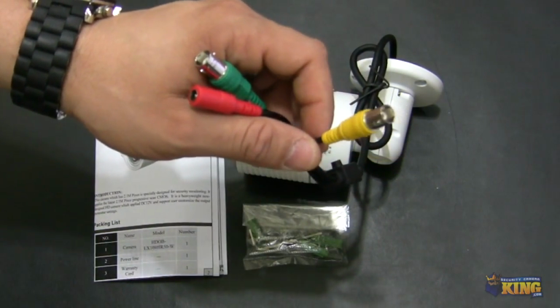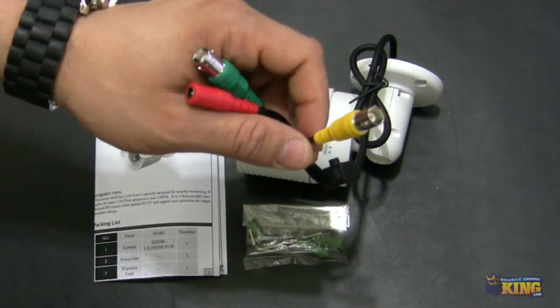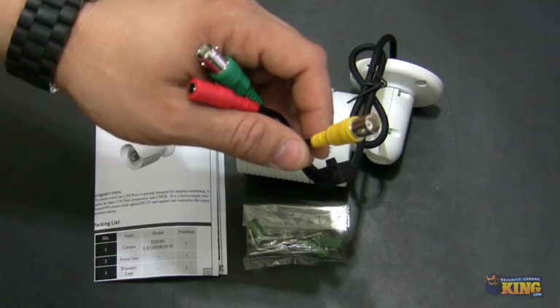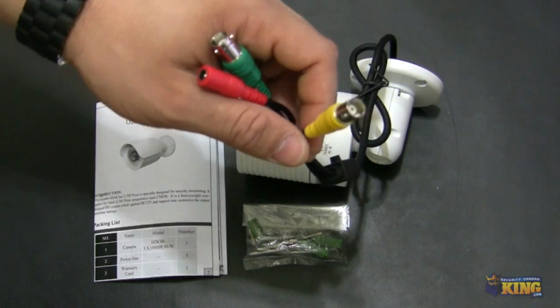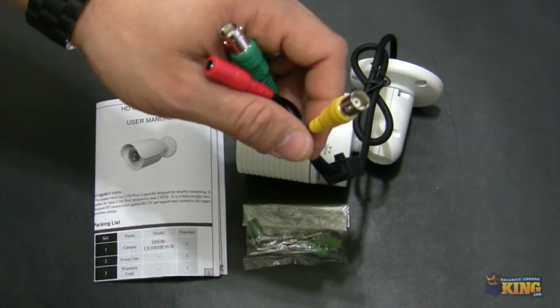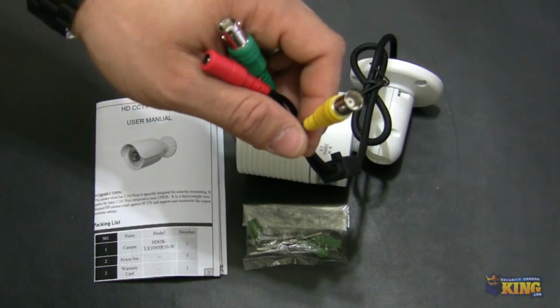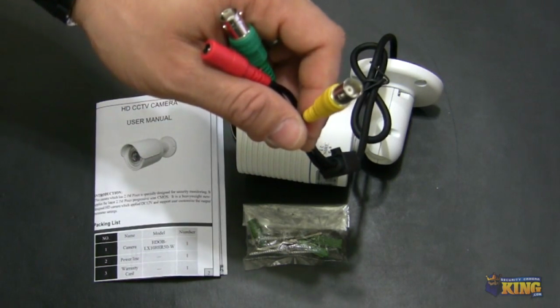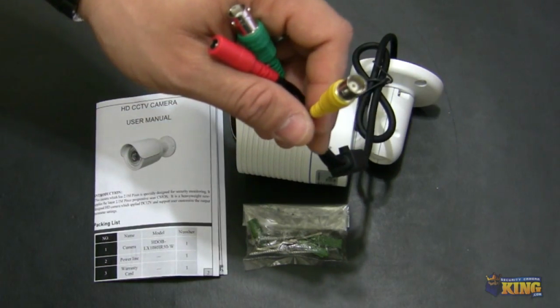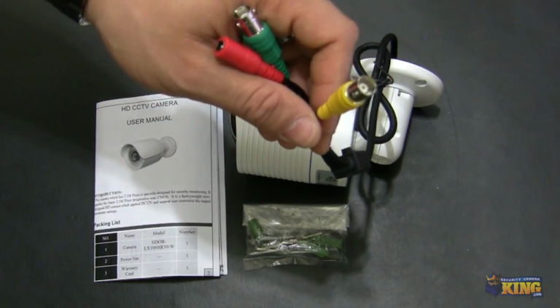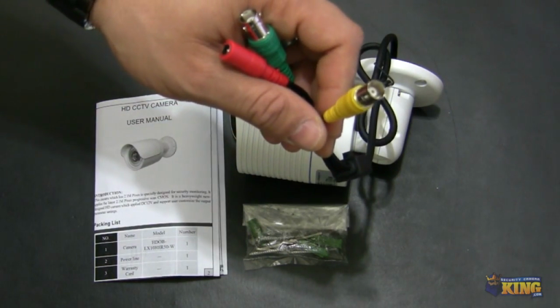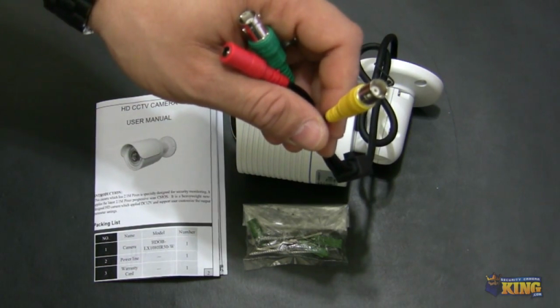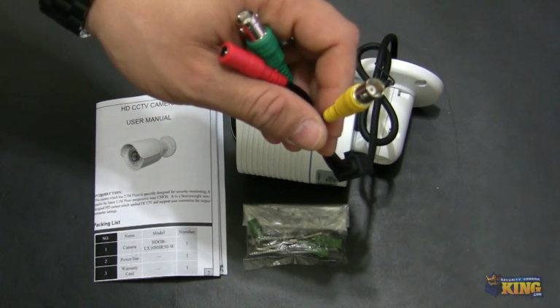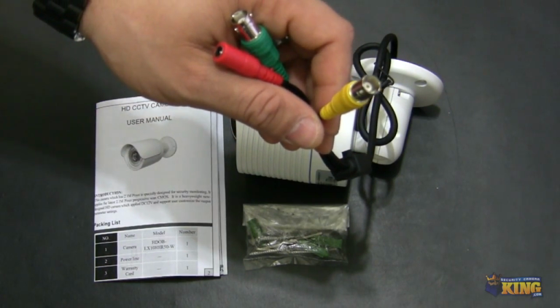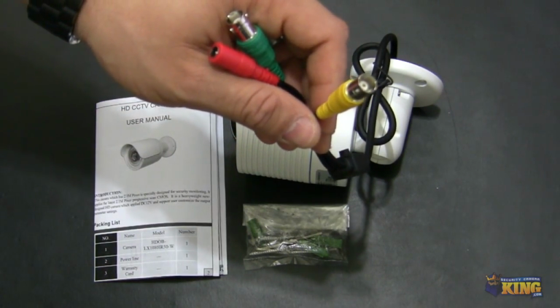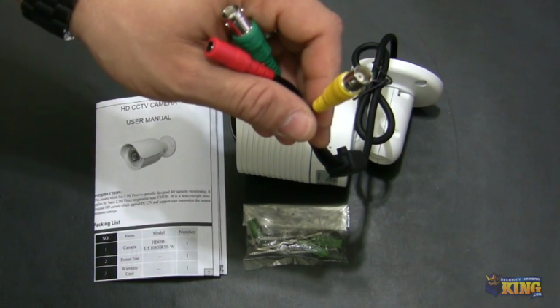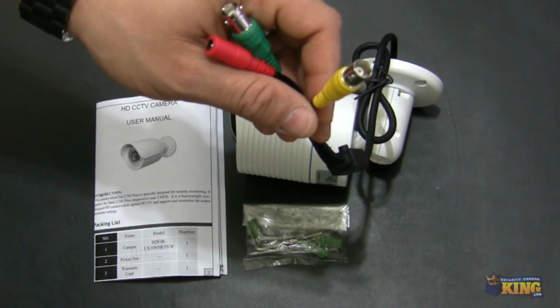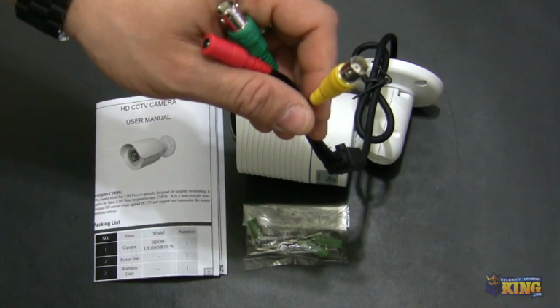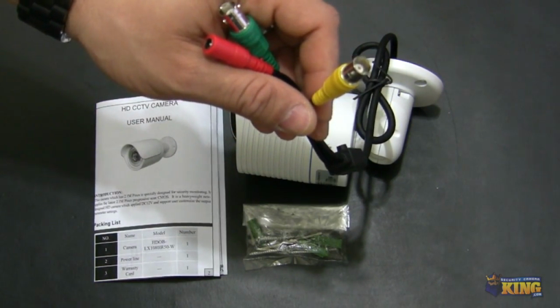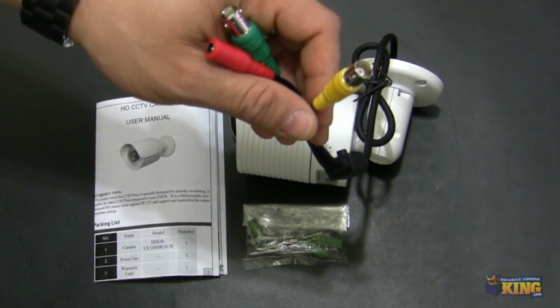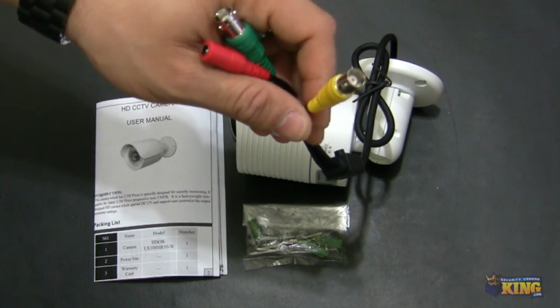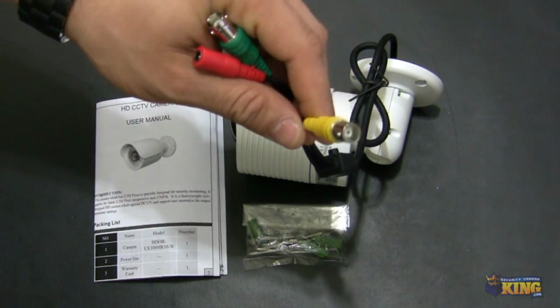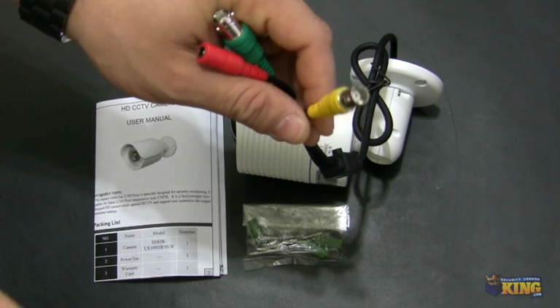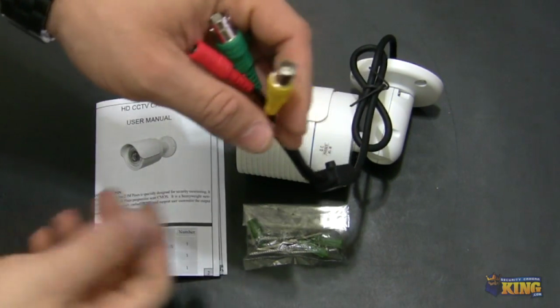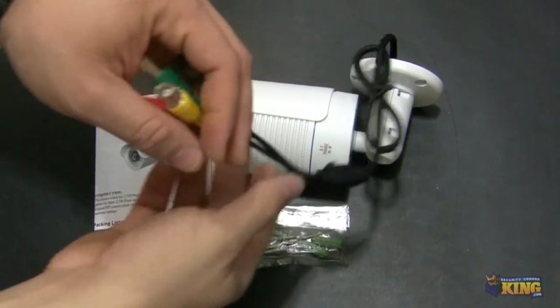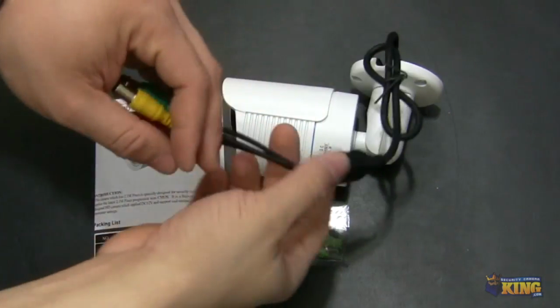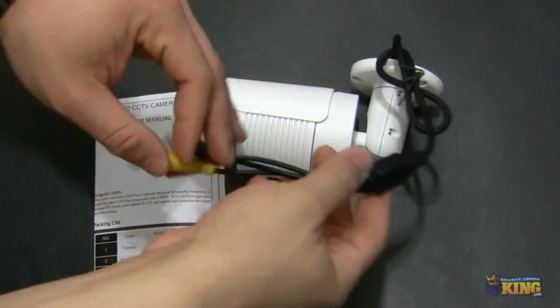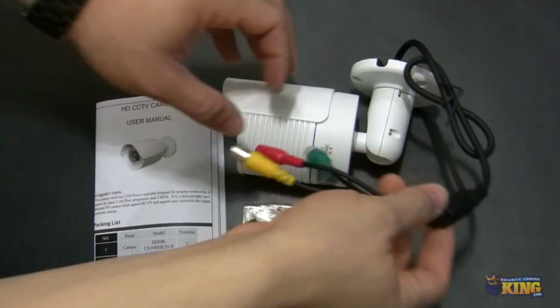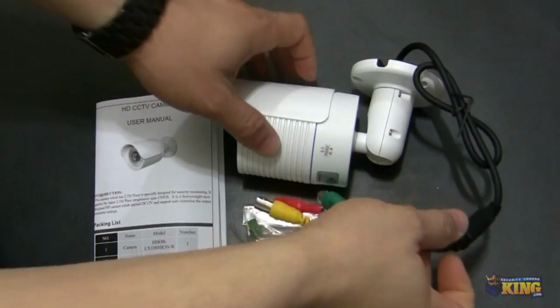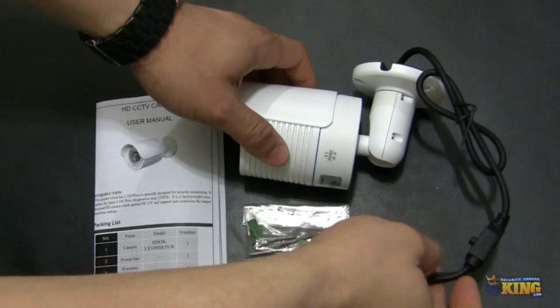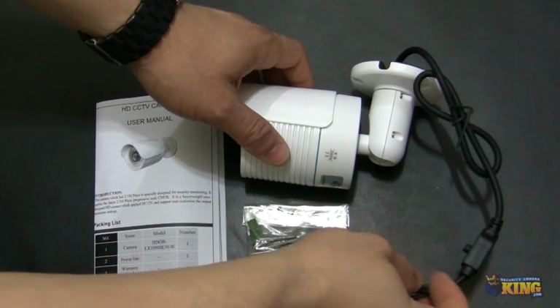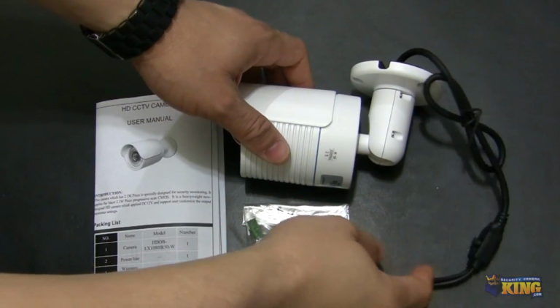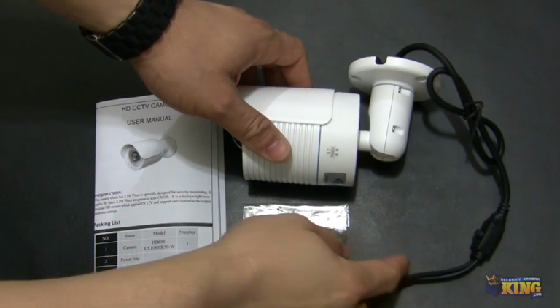So once you have the camera mounted, you can put a handheld device in there and you can adjust the camera as you need it.